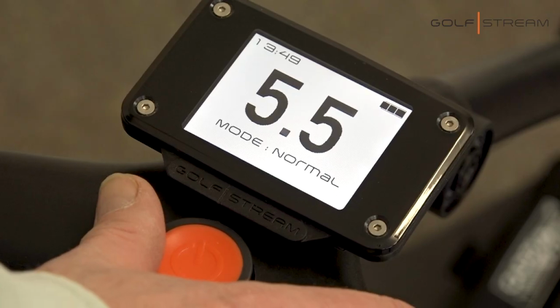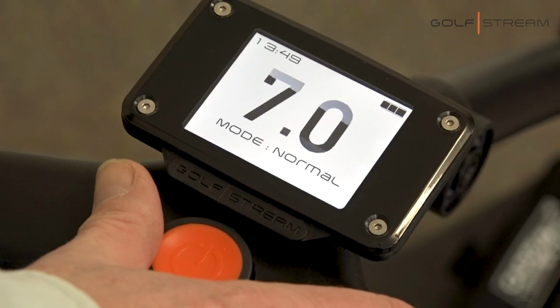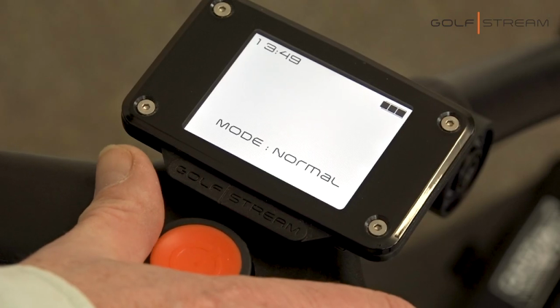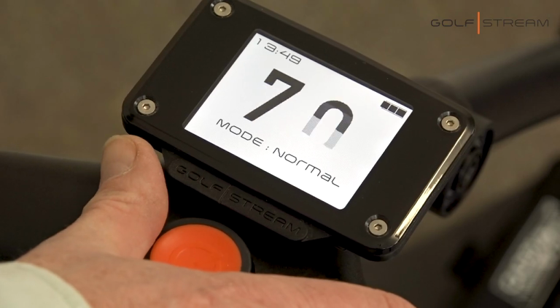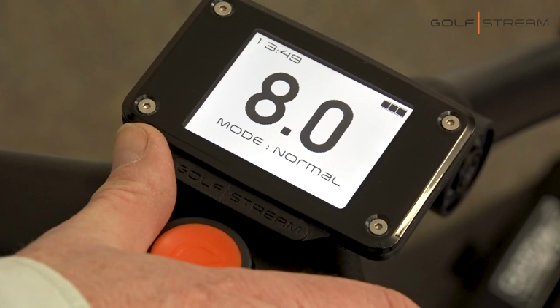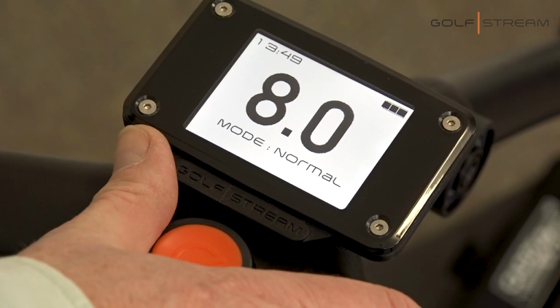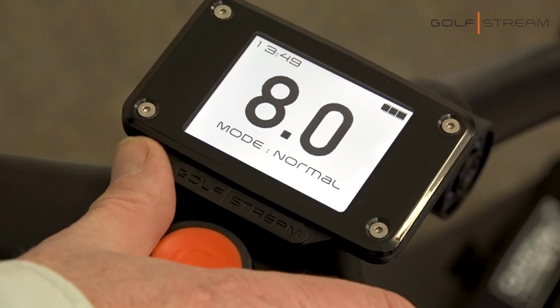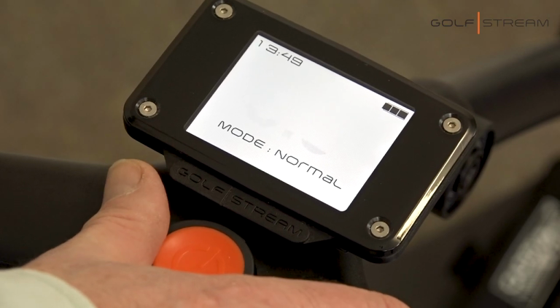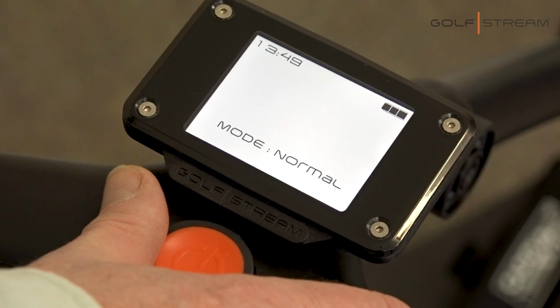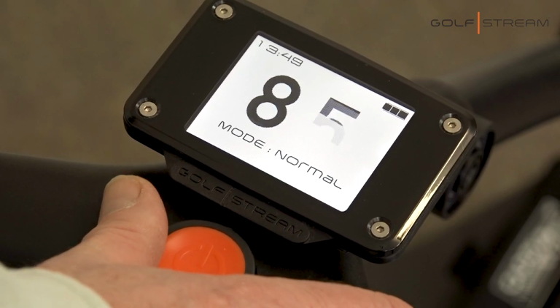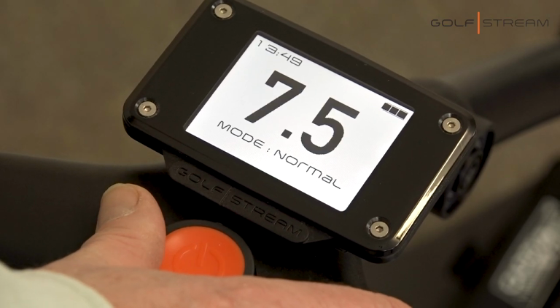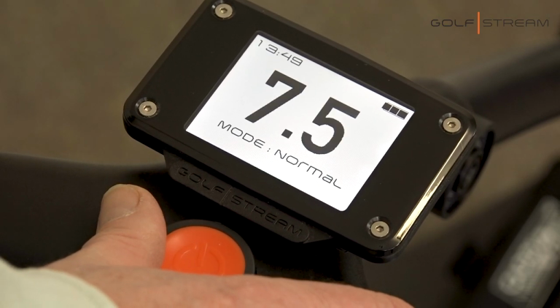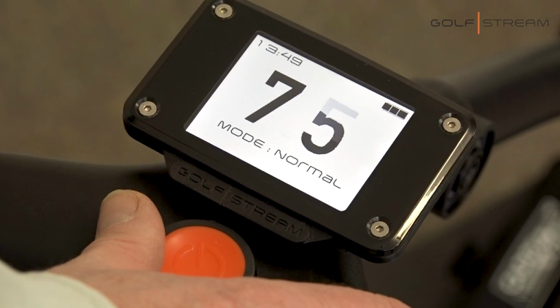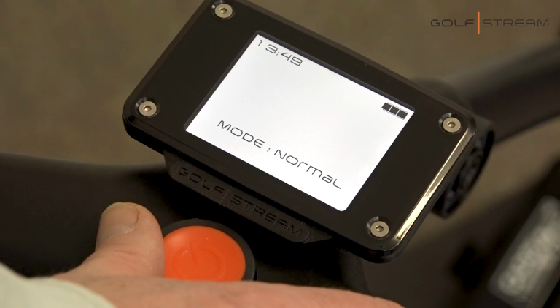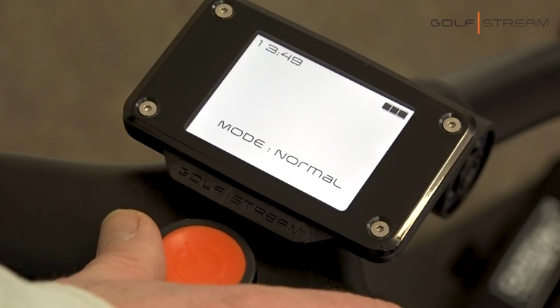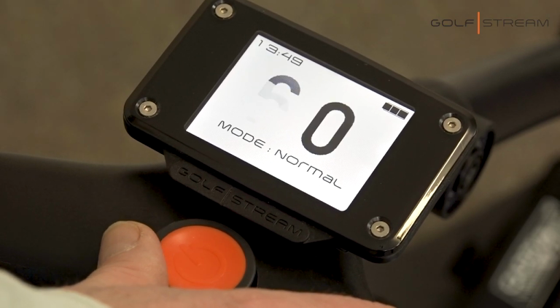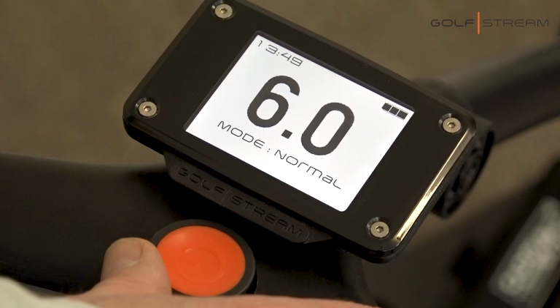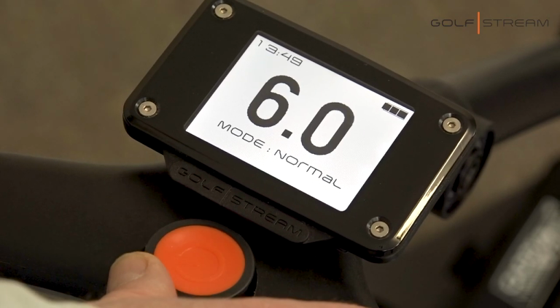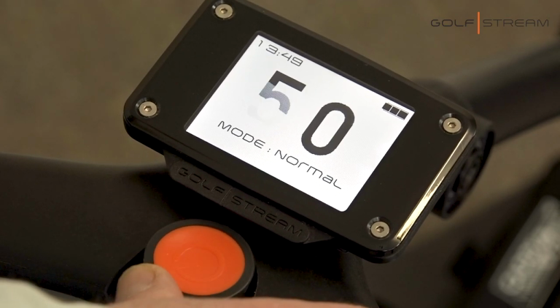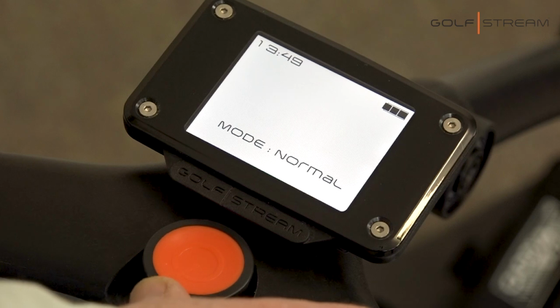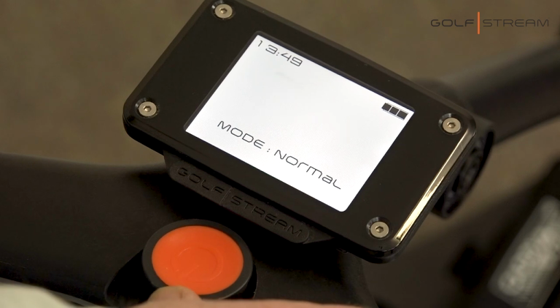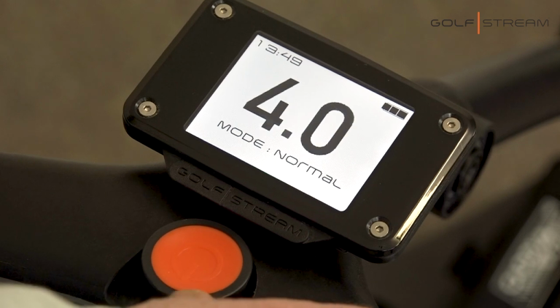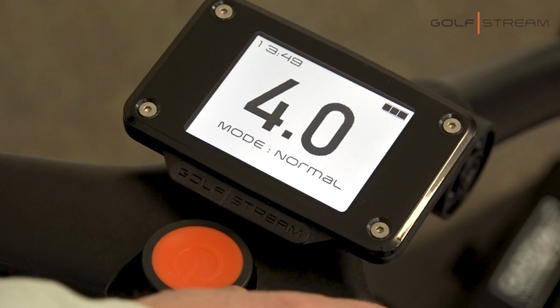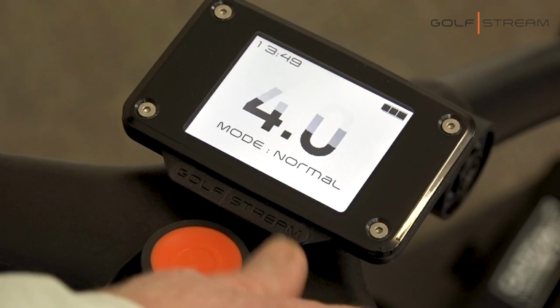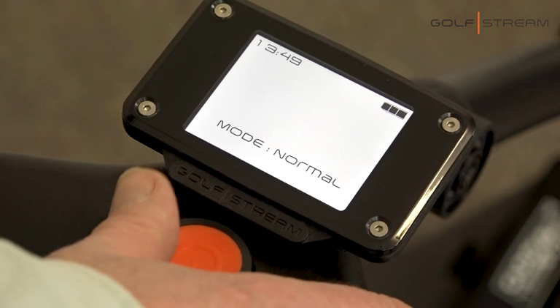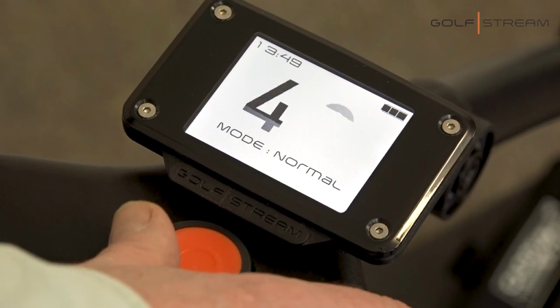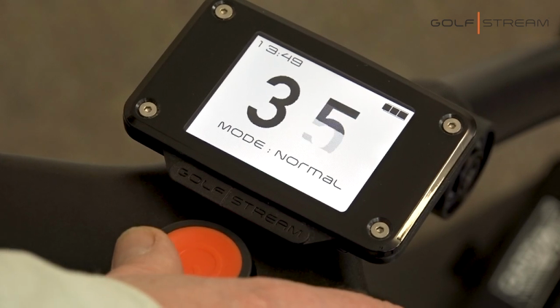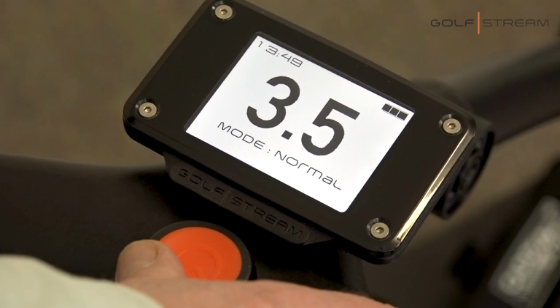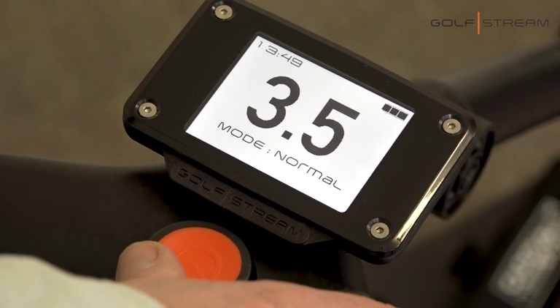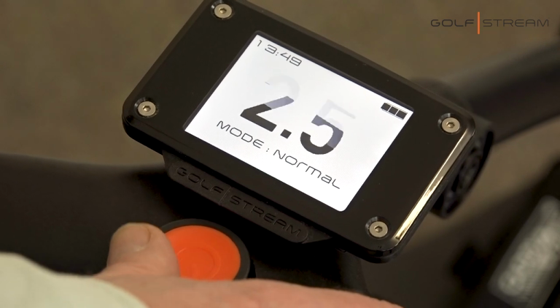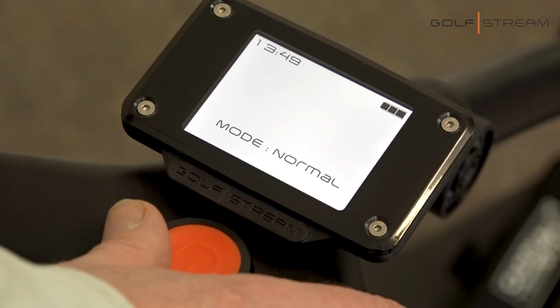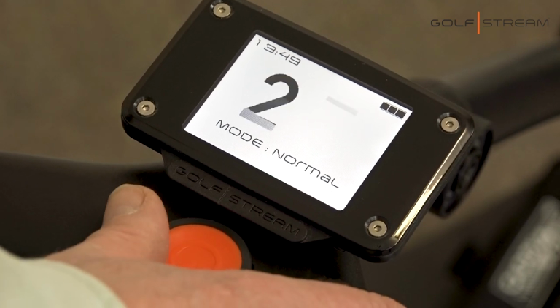You have total control over the speed of your machine with our half speed increments. It'll match your pace precisely.